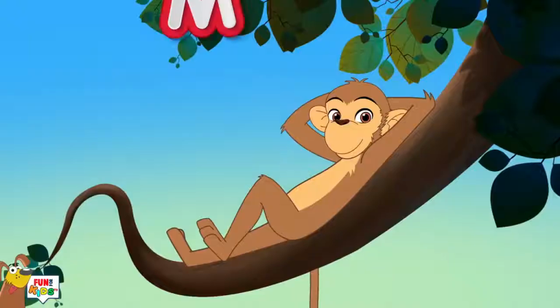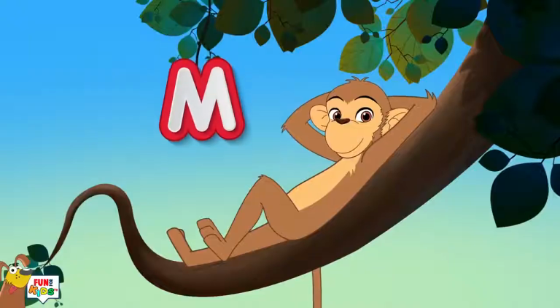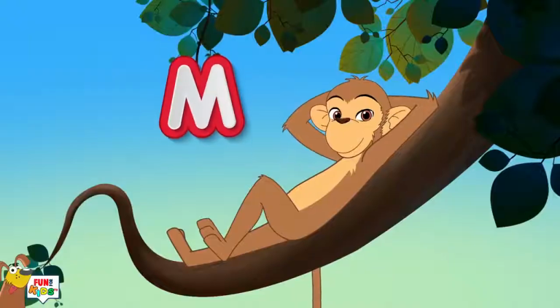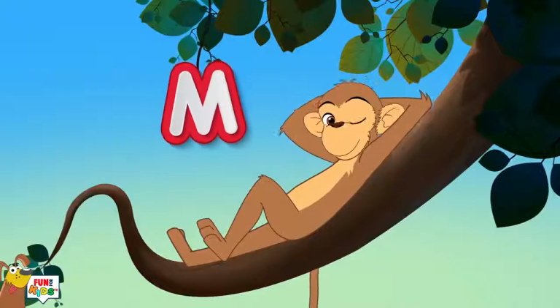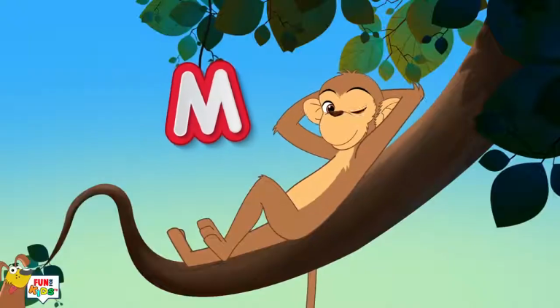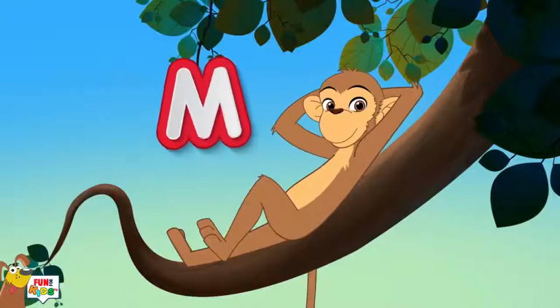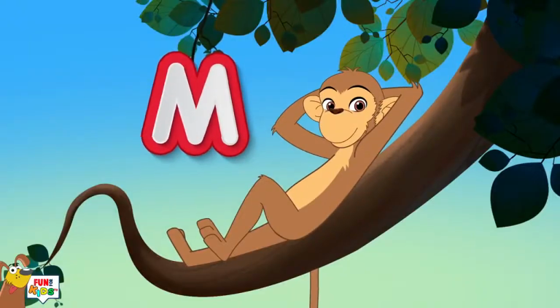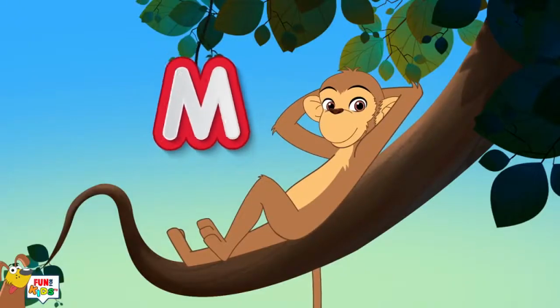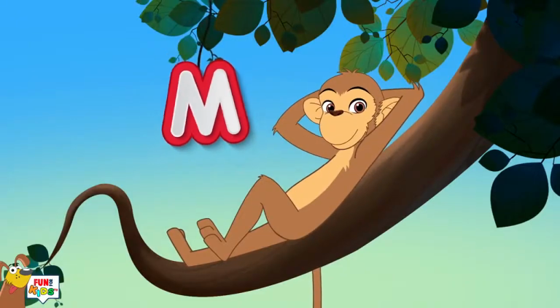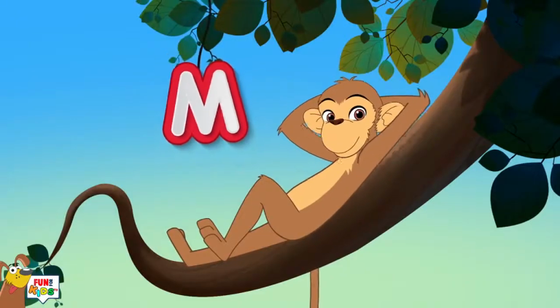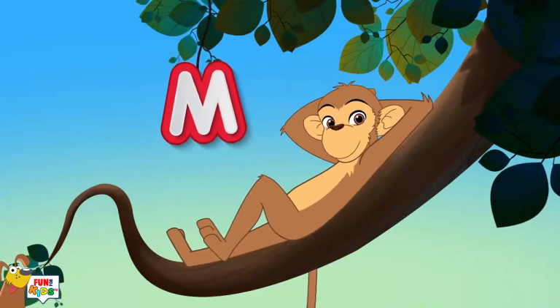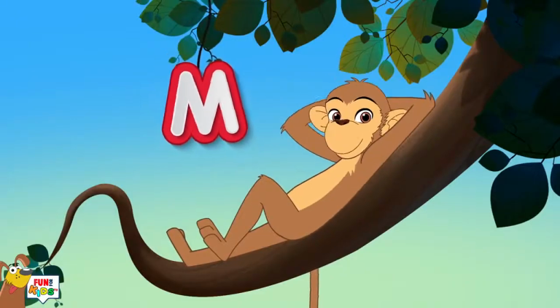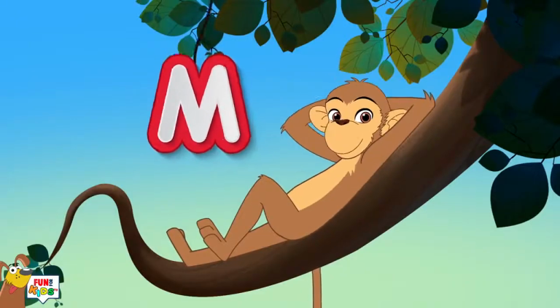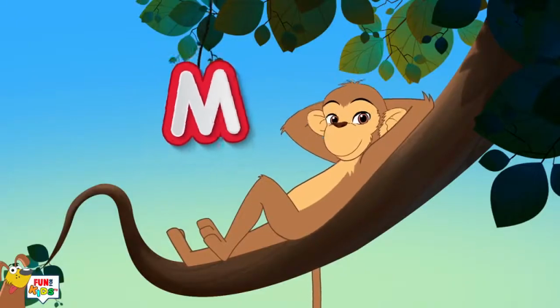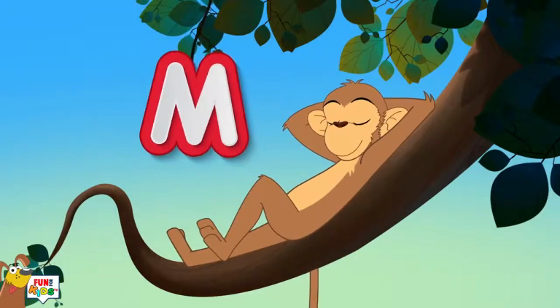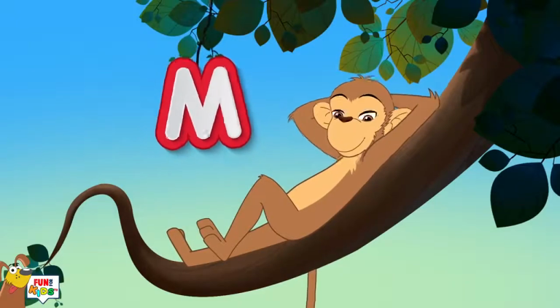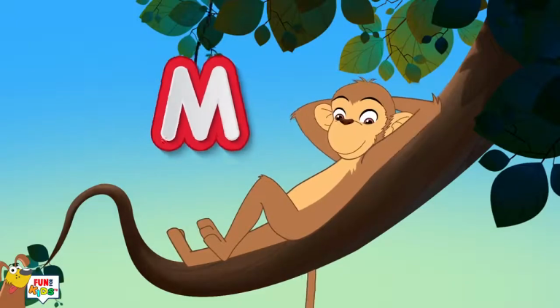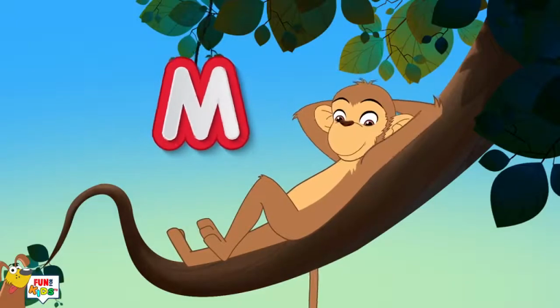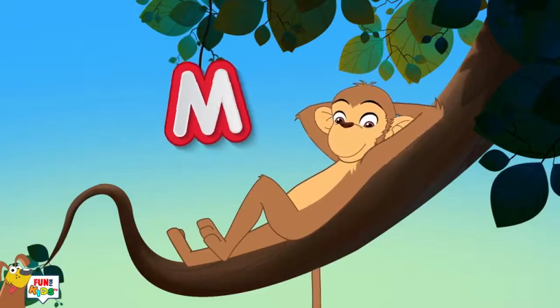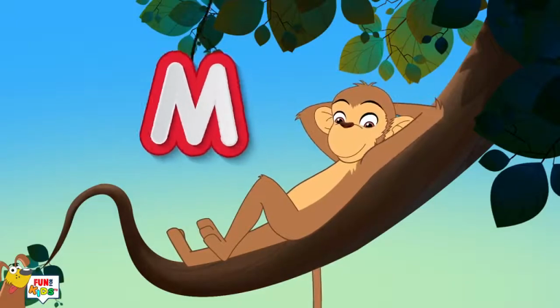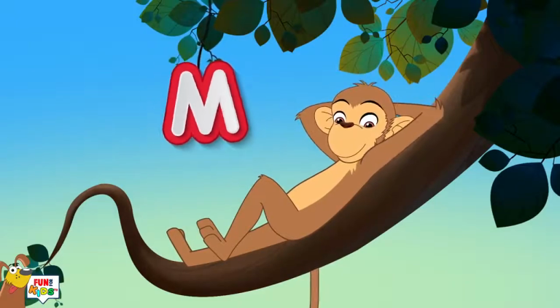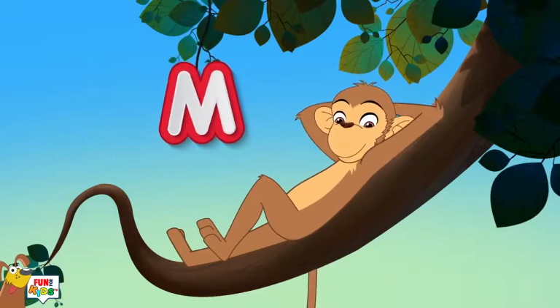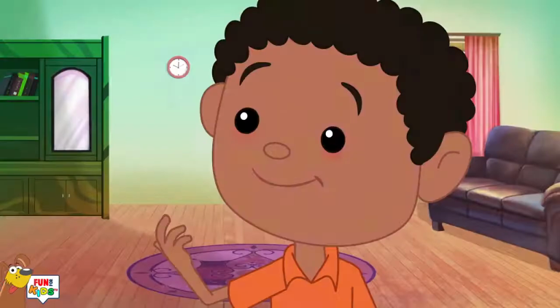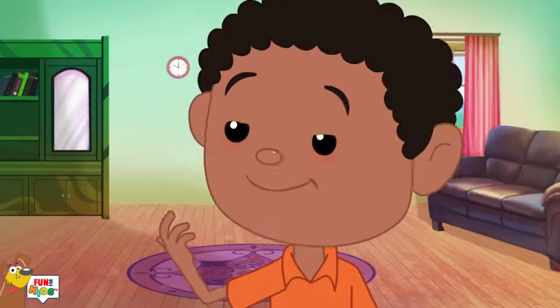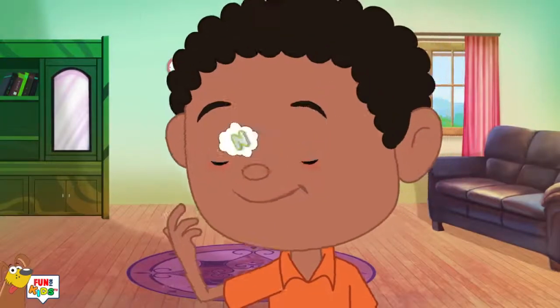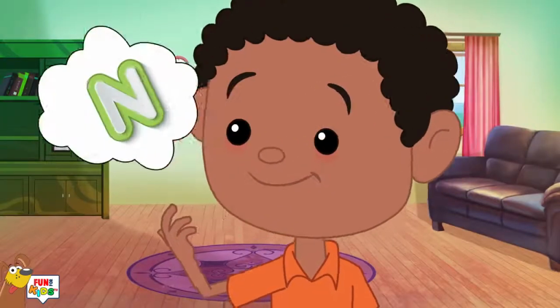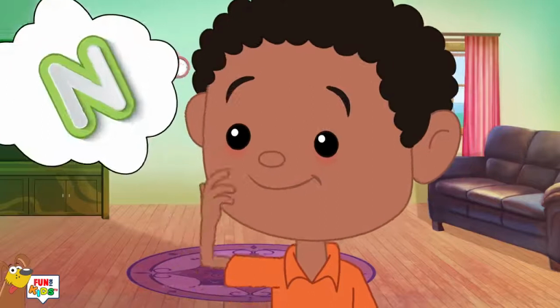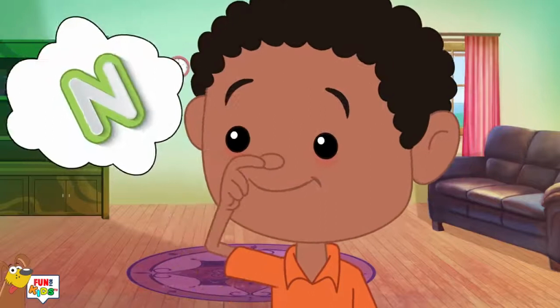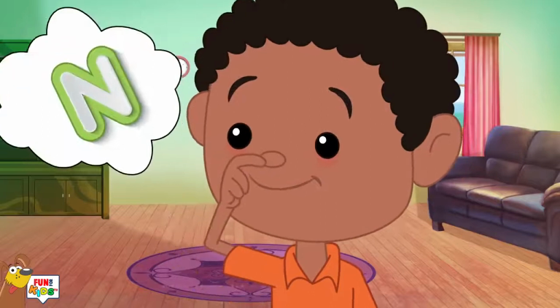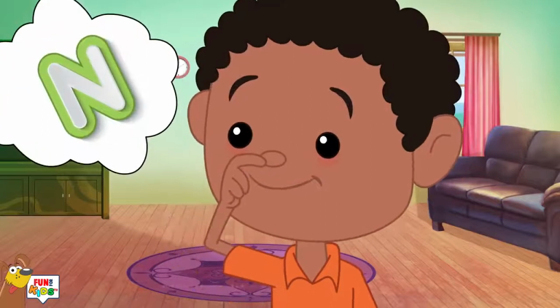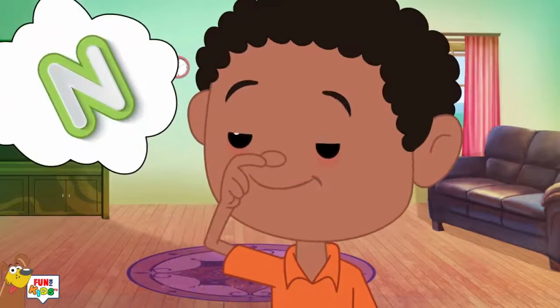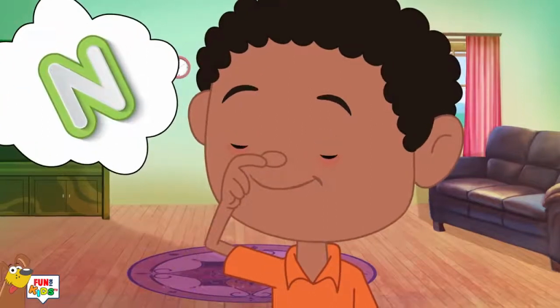M is for monkey, m-m-m-monkey. N is for nose, n-n-n-nose.